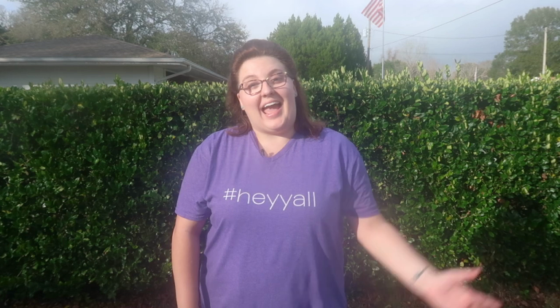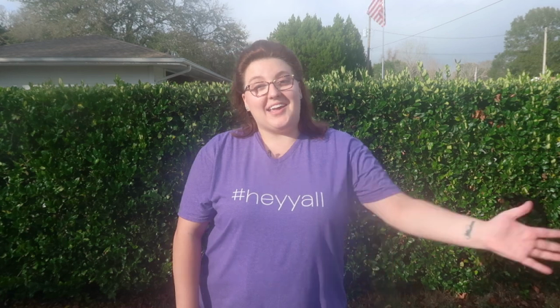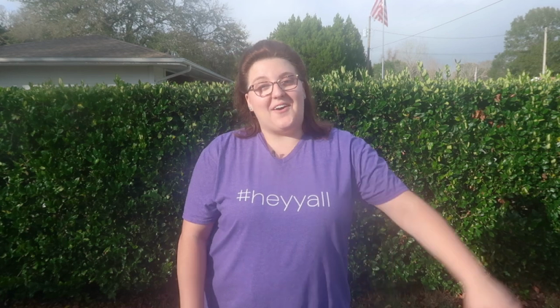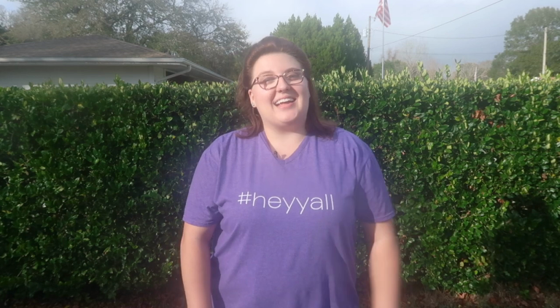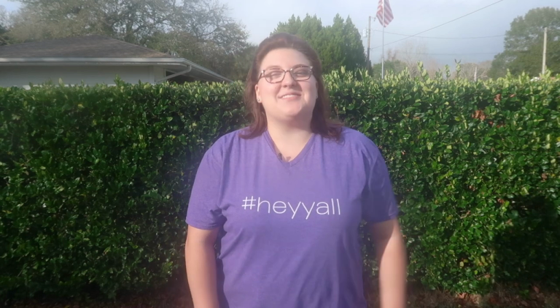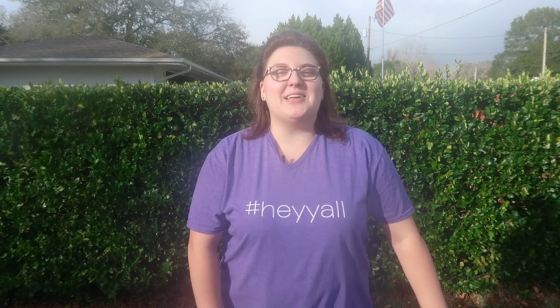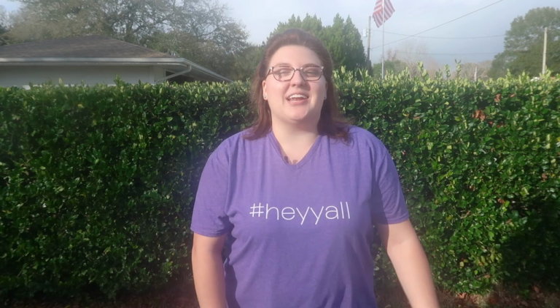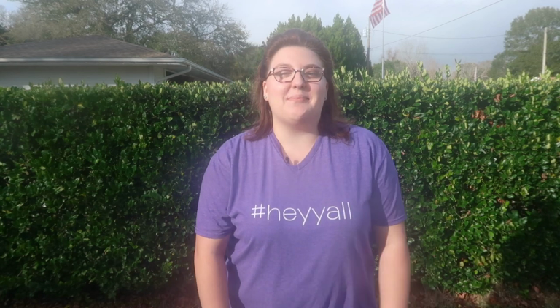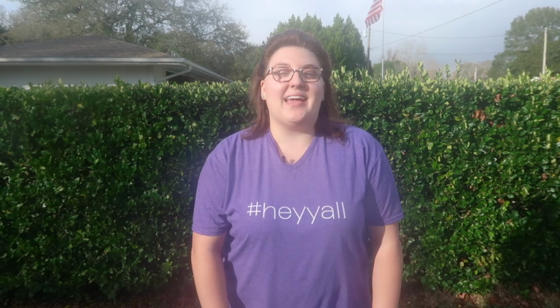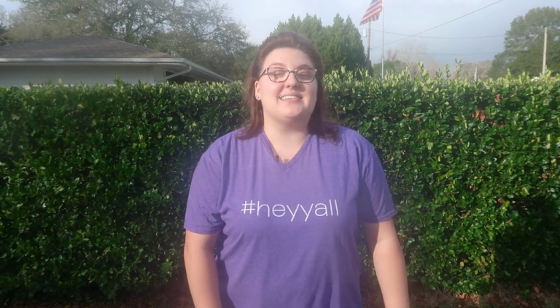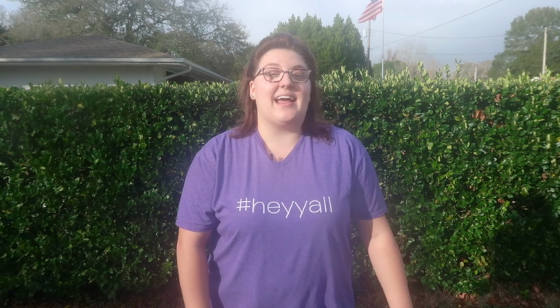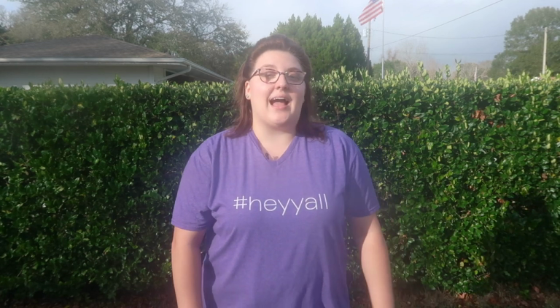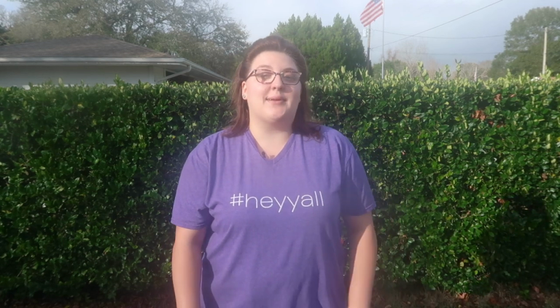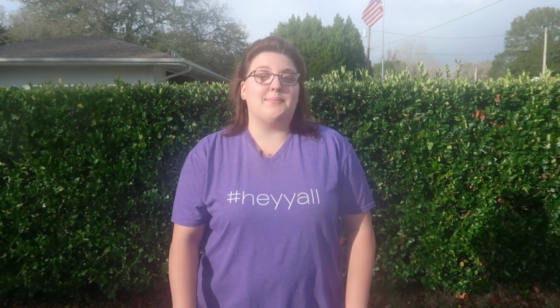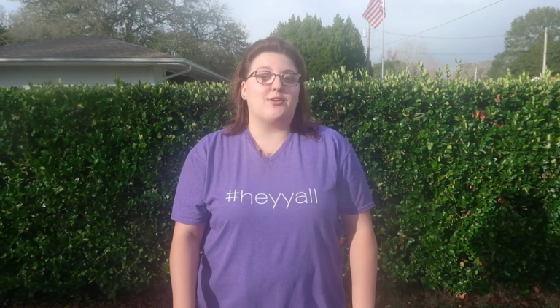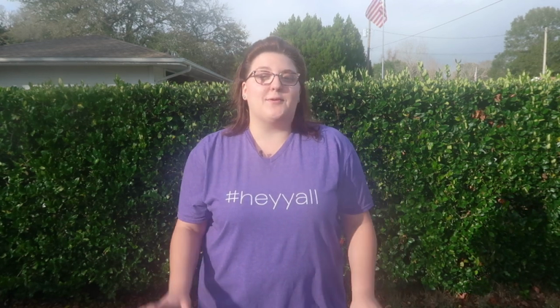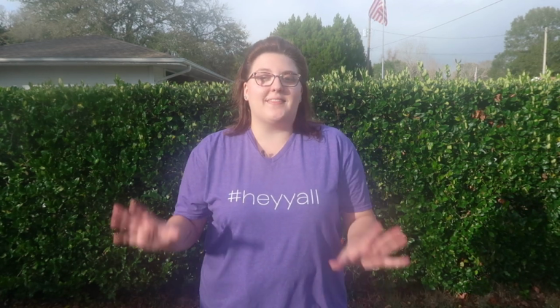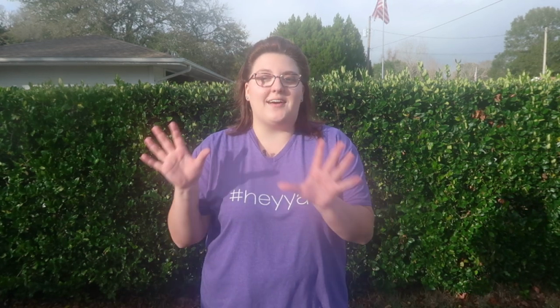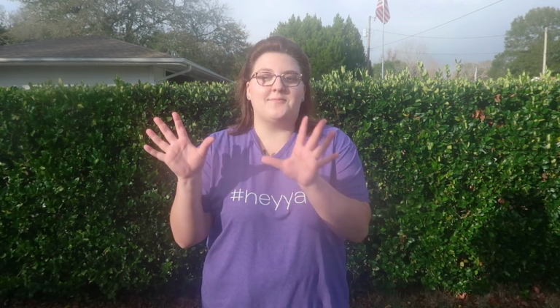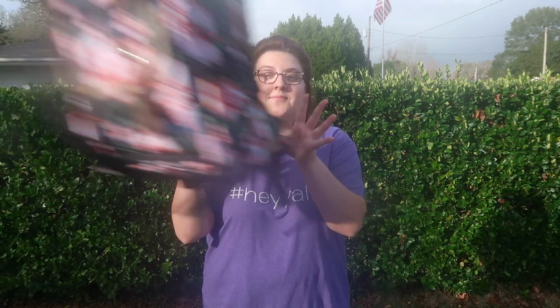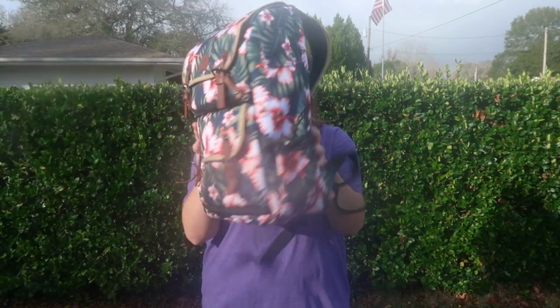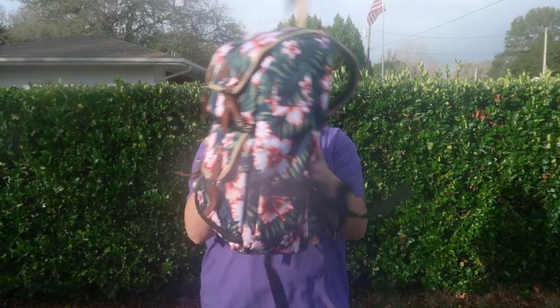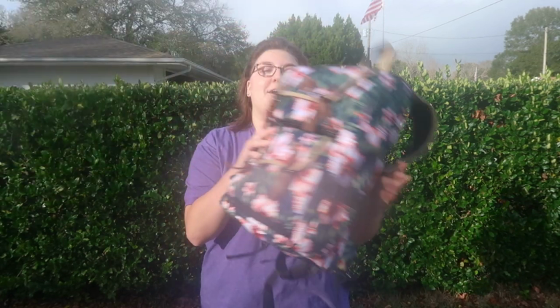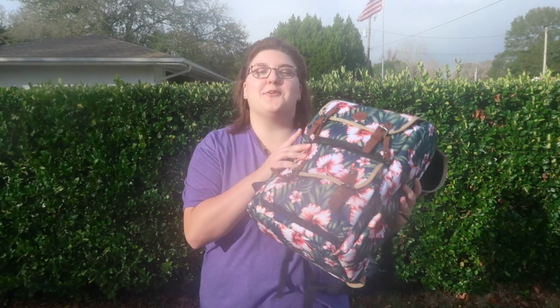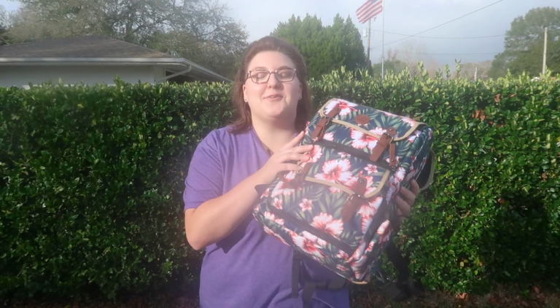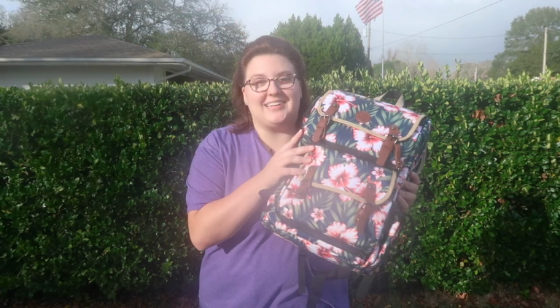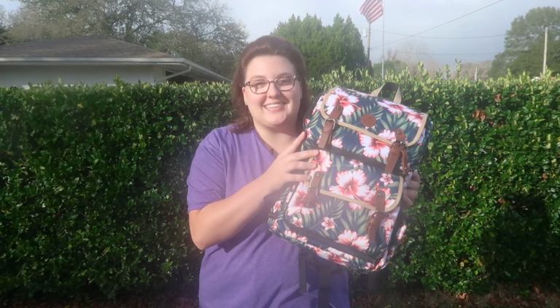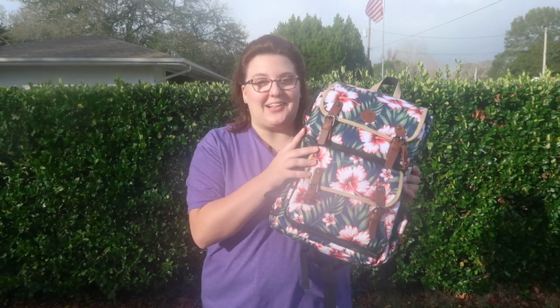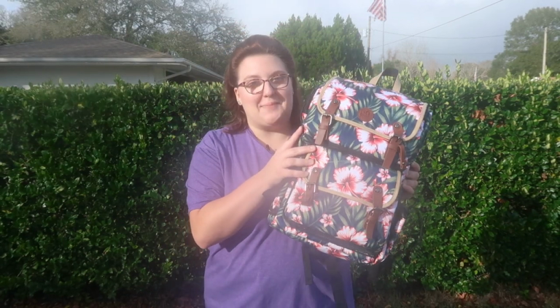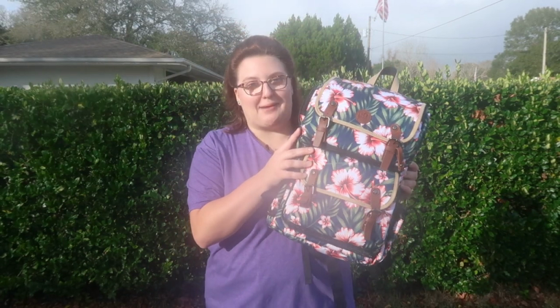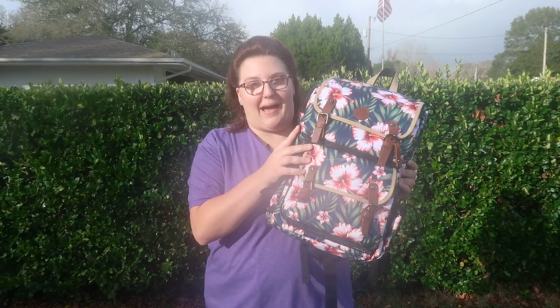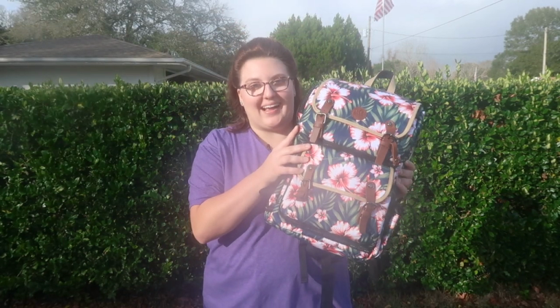Hey y'all, it's me, Jenny B, and today I'm going to be reviewing the Go Groove DSLR Backpack.